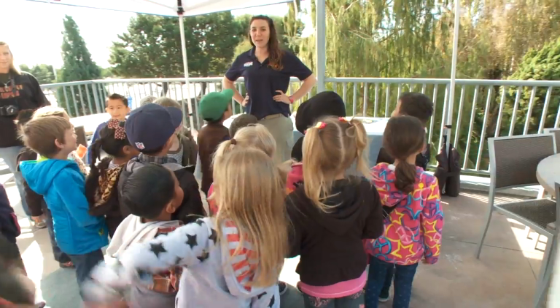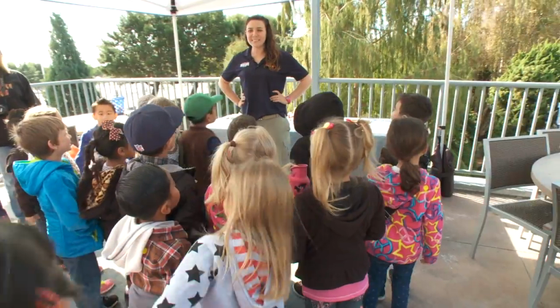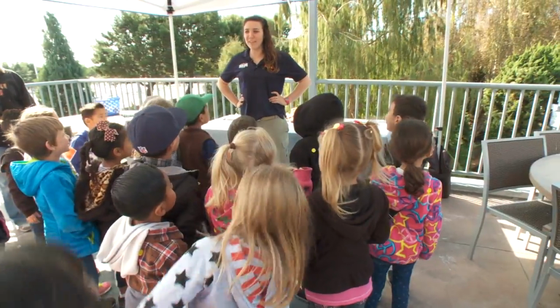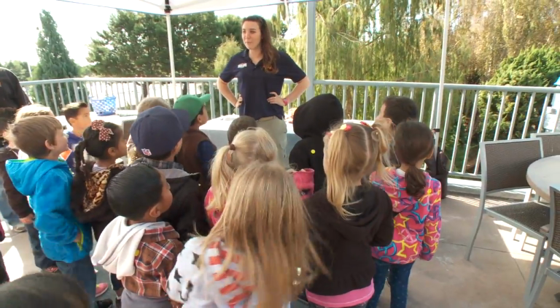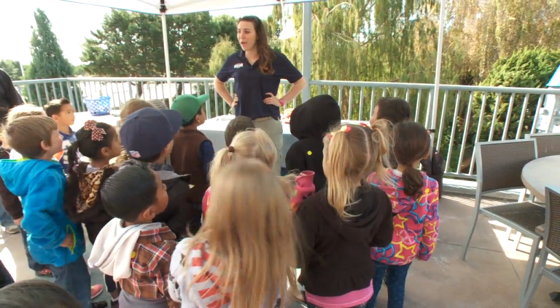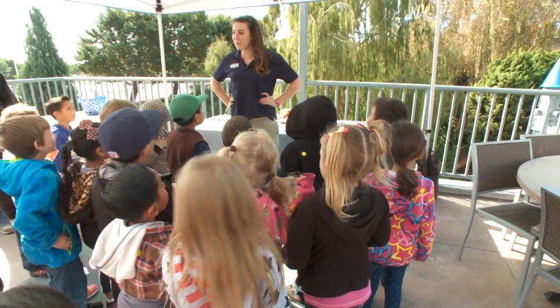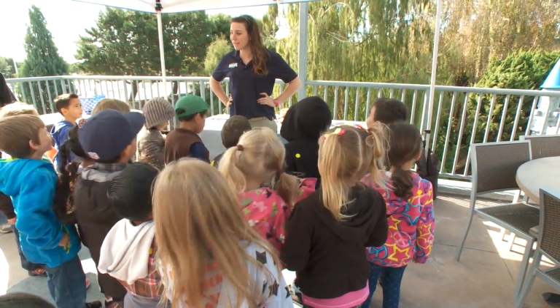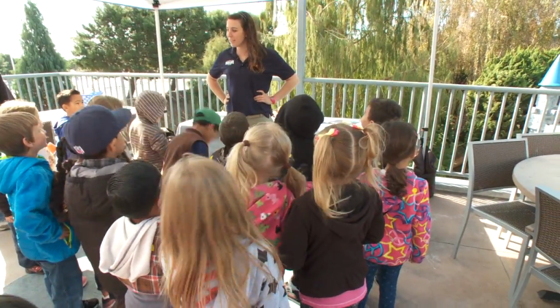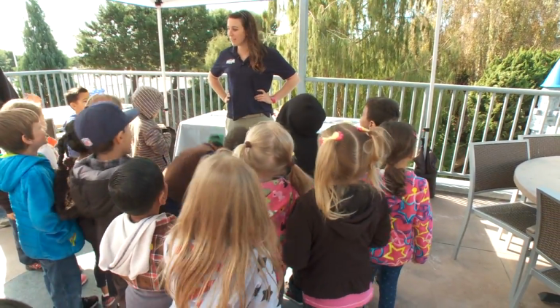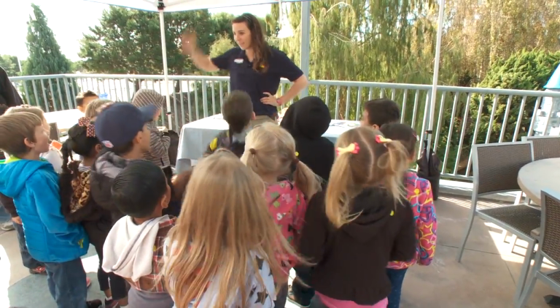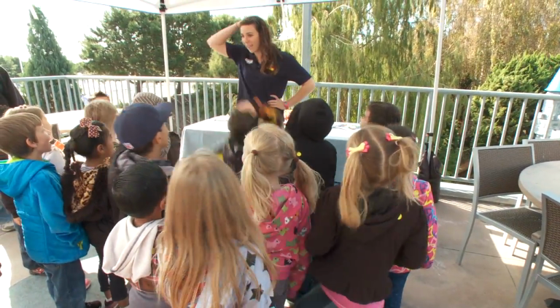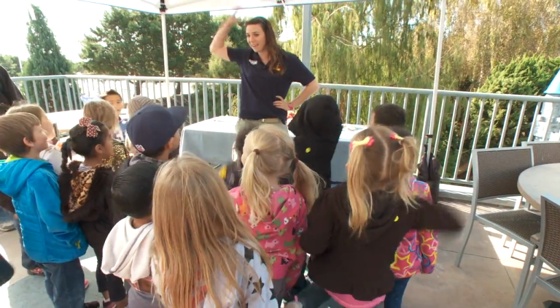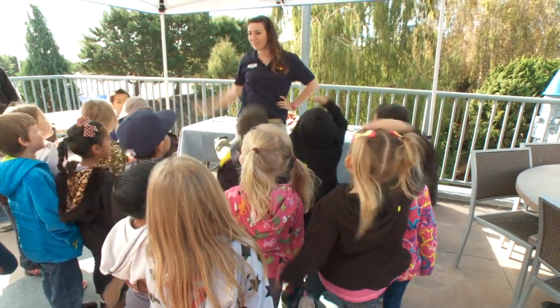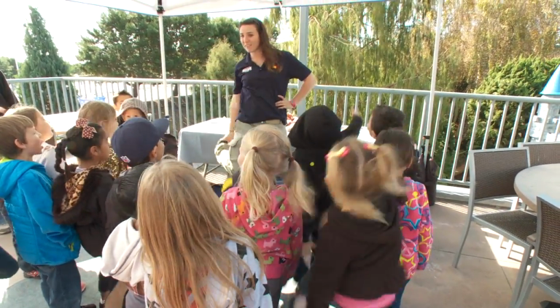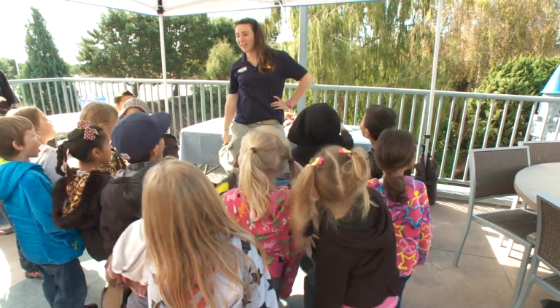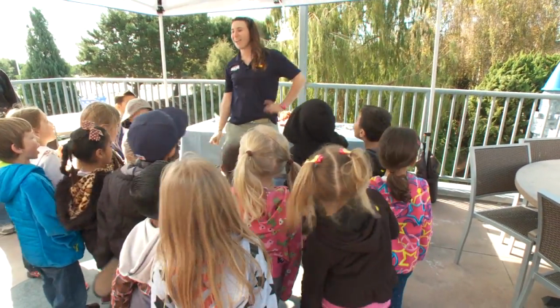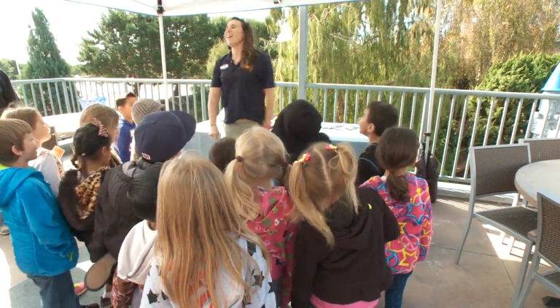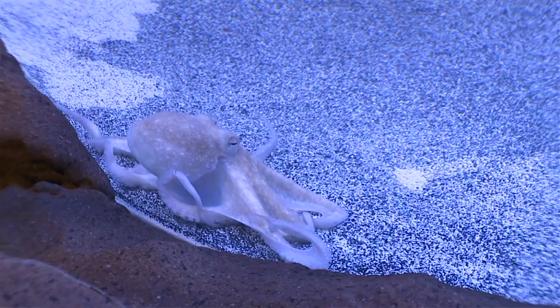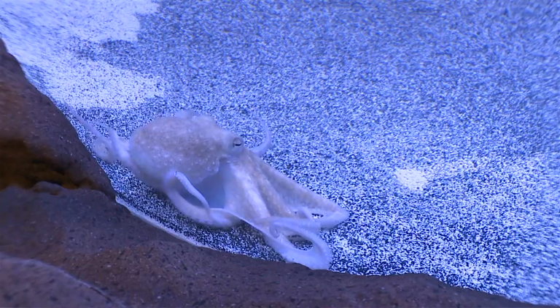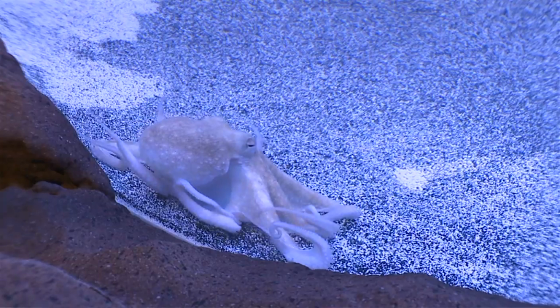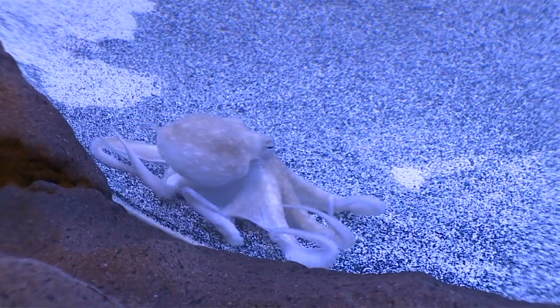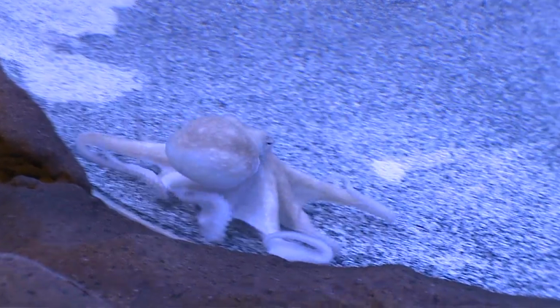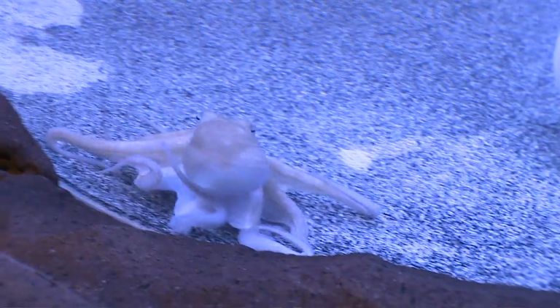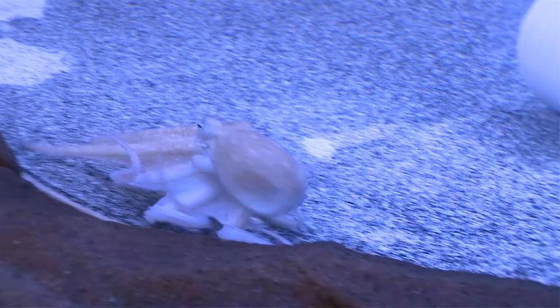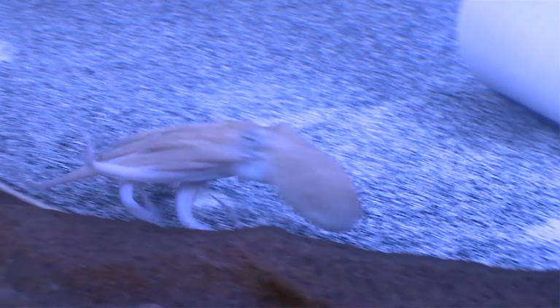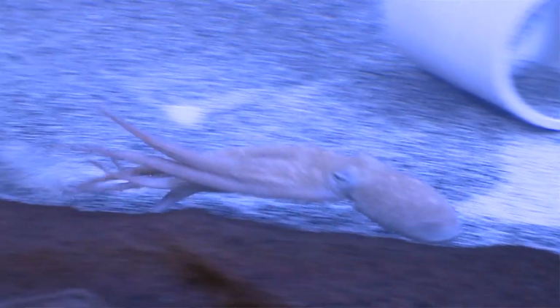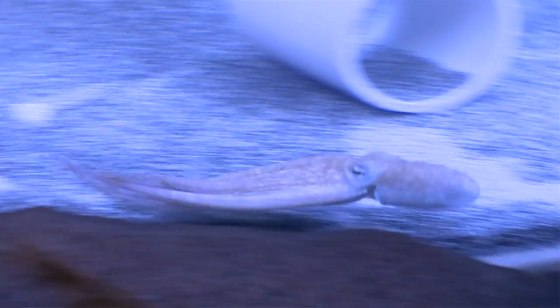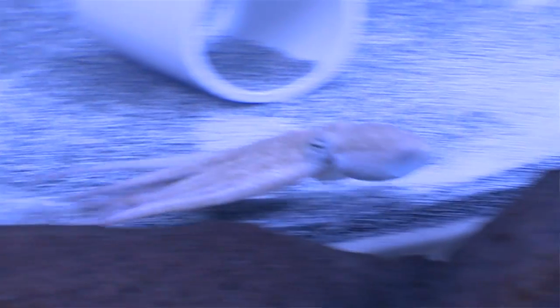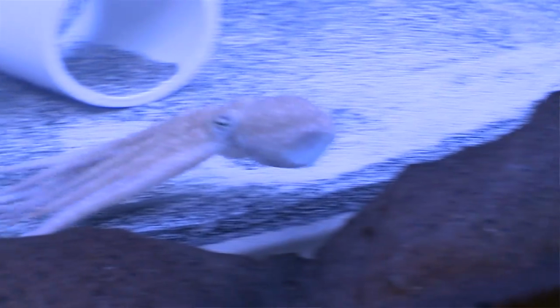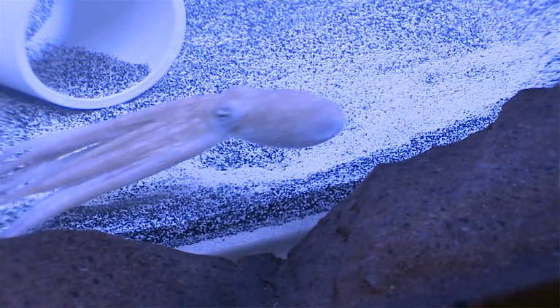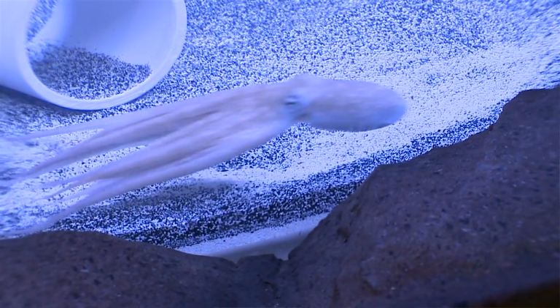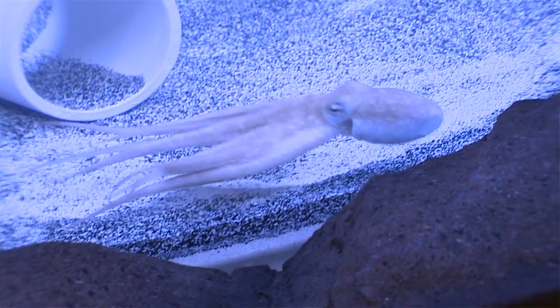What does cephalopod mean? Head foot! Awesome! You guys won a great class.